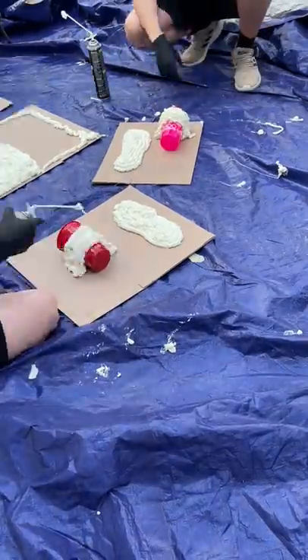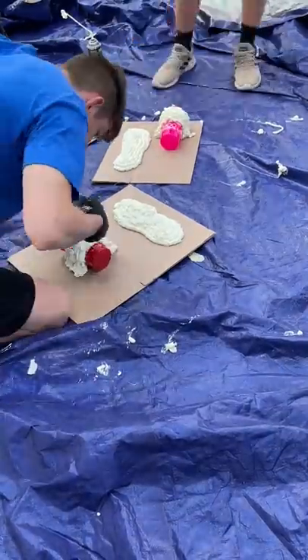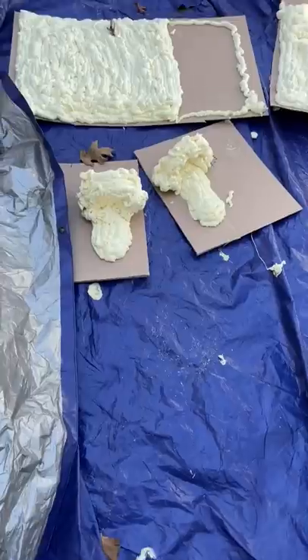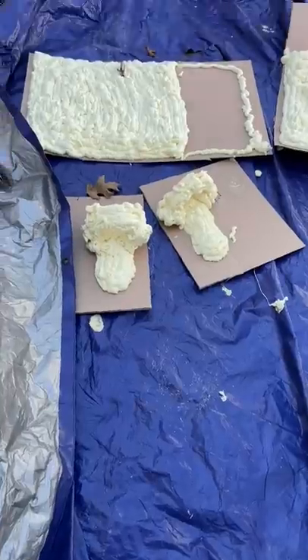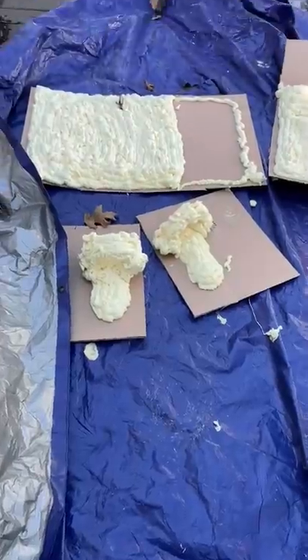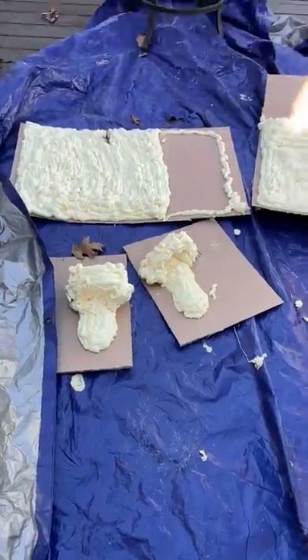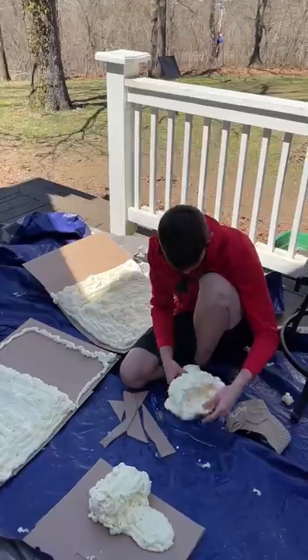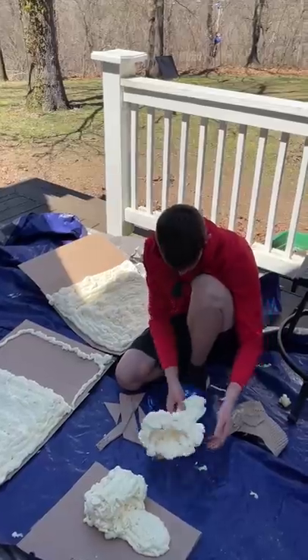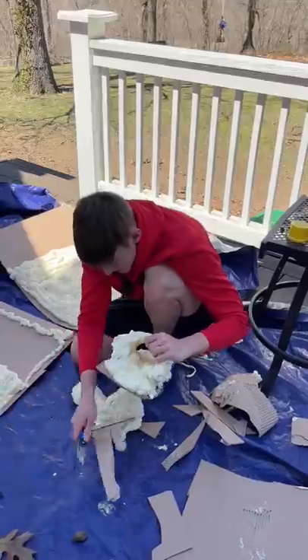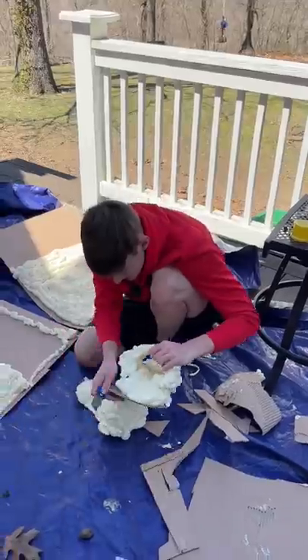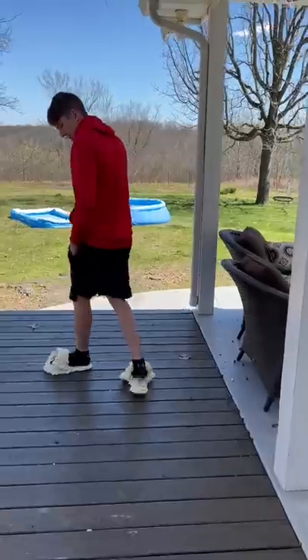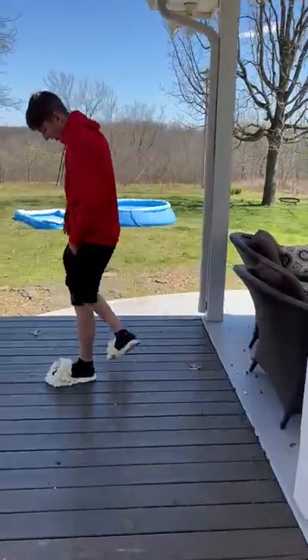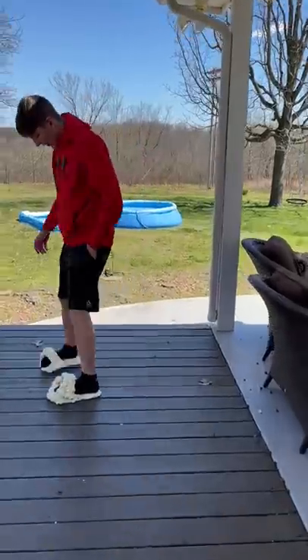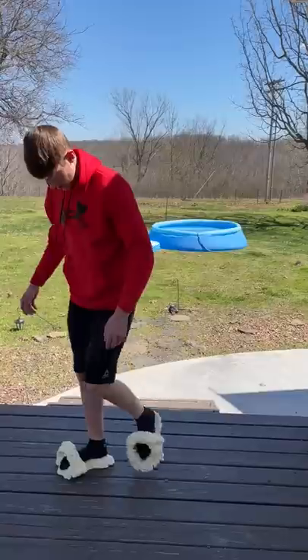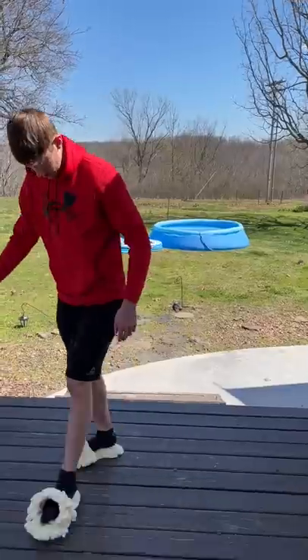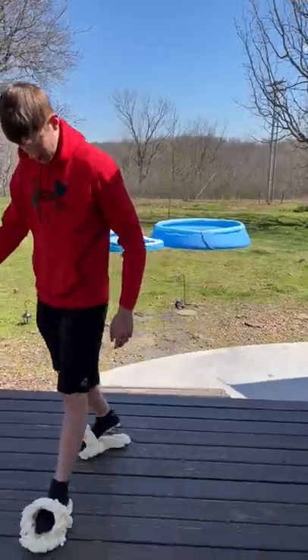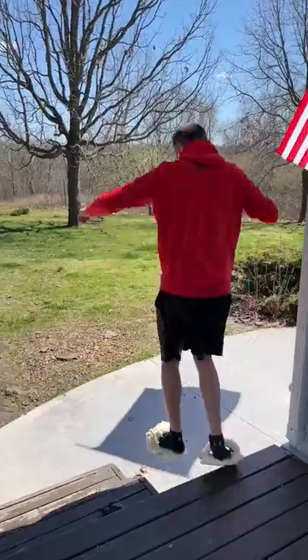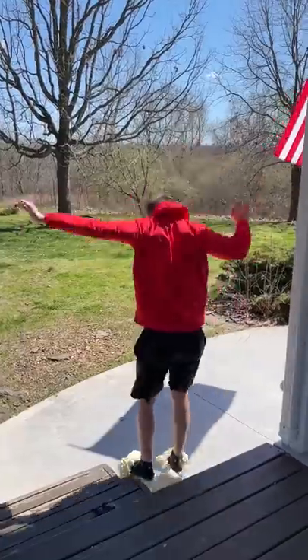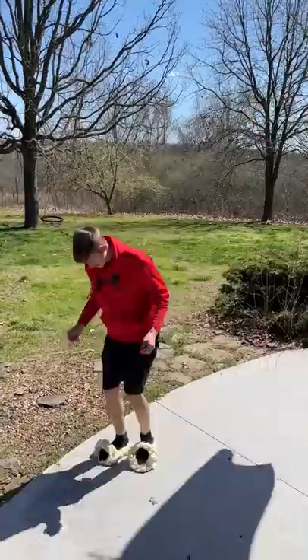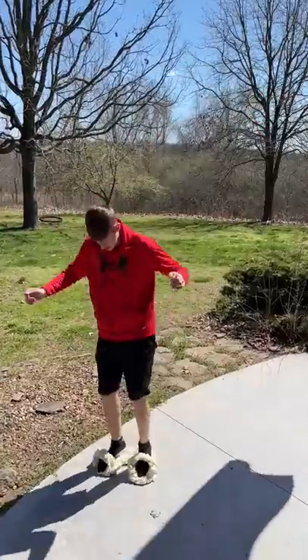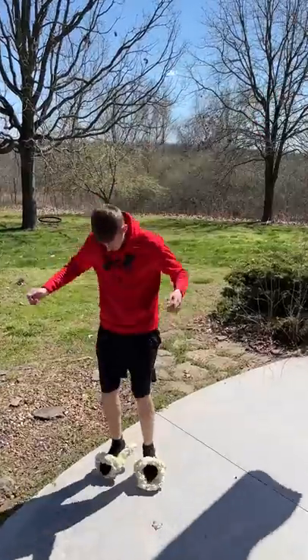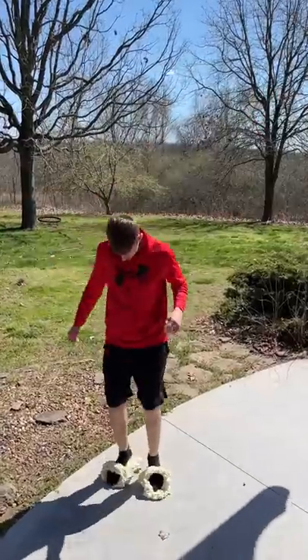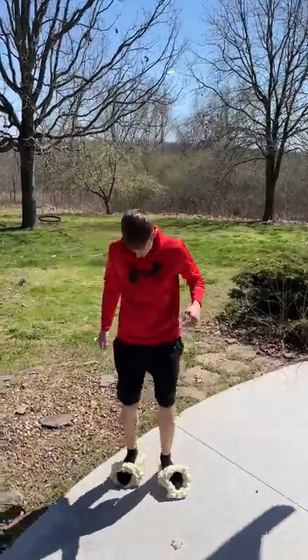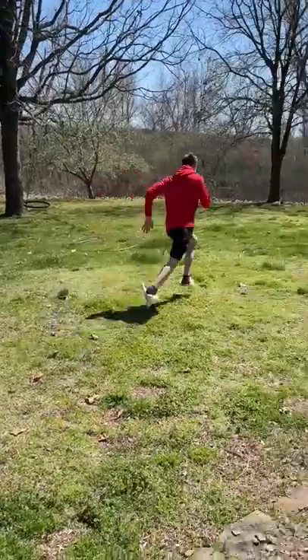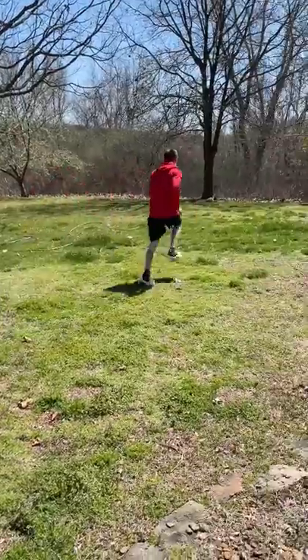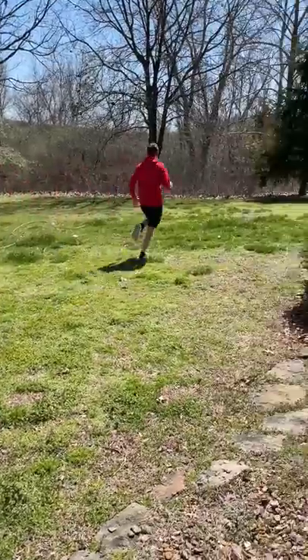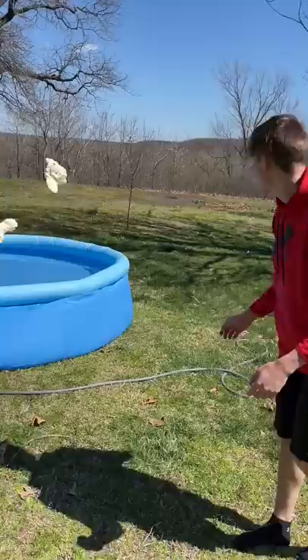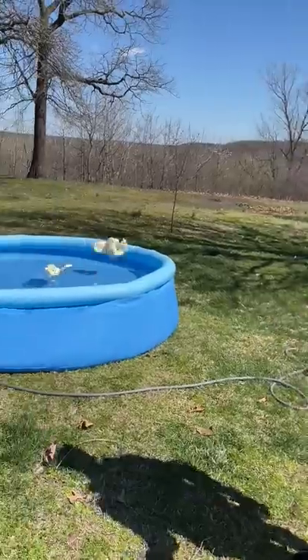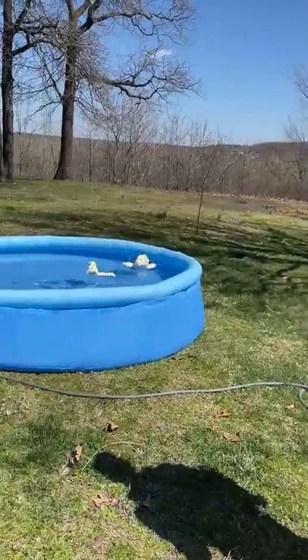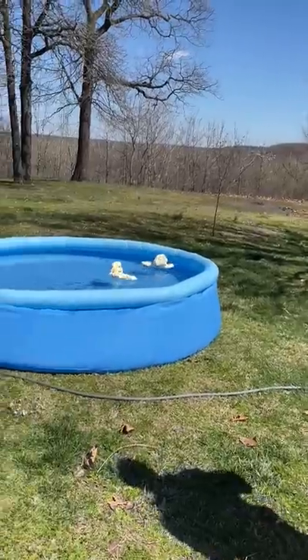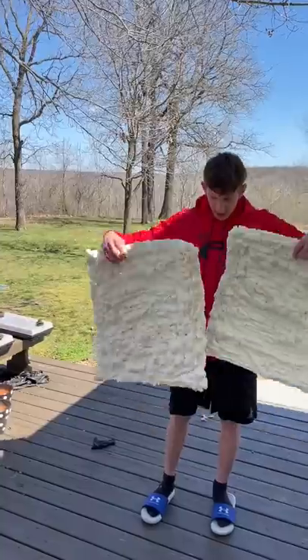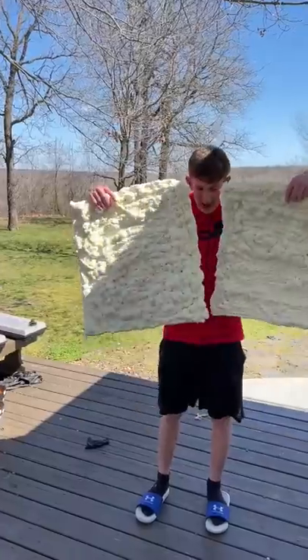I messed with the slides a little bit off camera to make them look like this, but the next day they were pretty good. I could walk in them, jump, even run. I also threw them in this tiny pool and they floated.